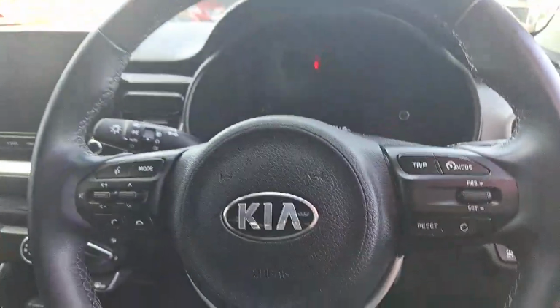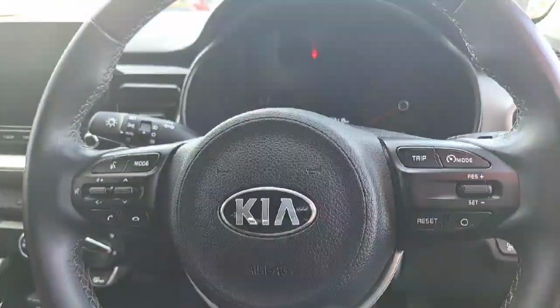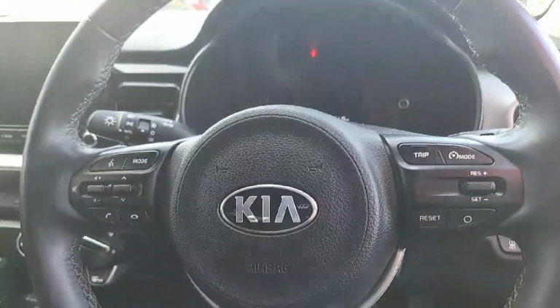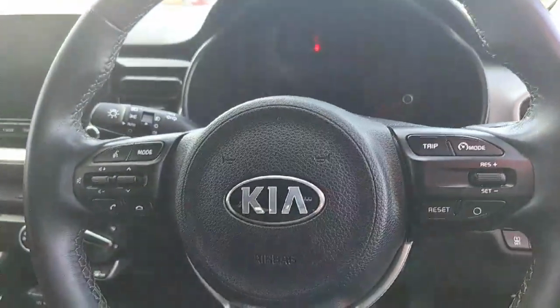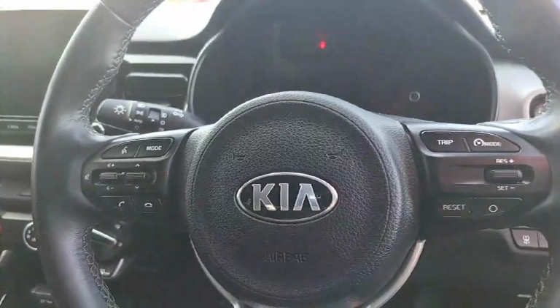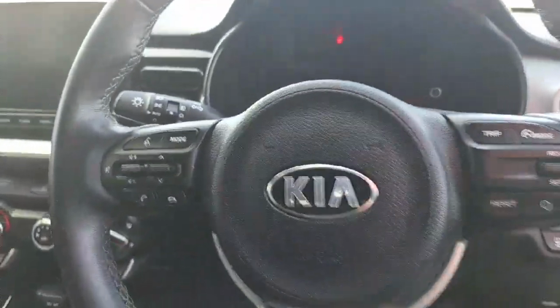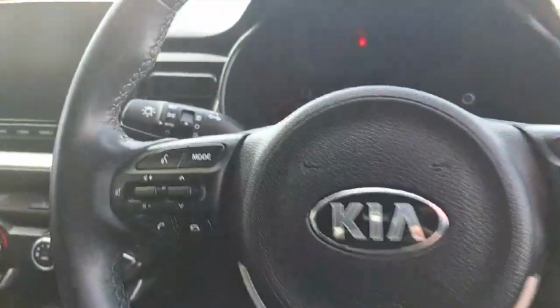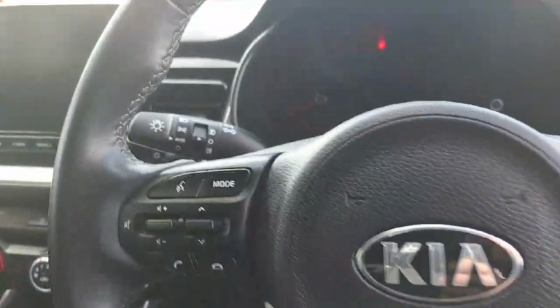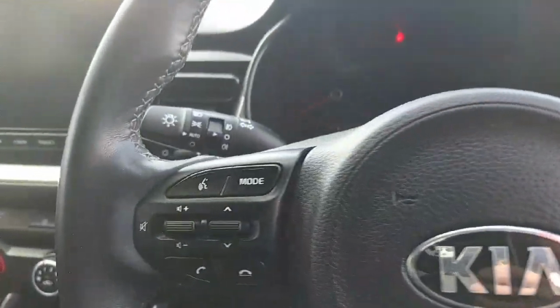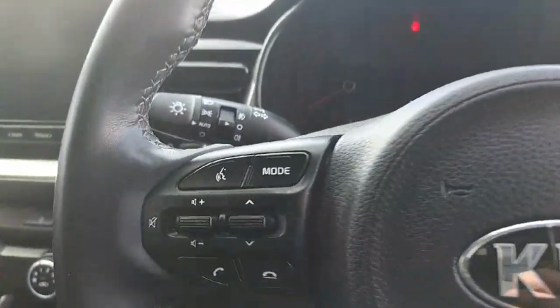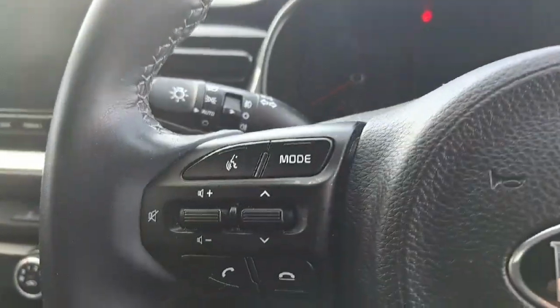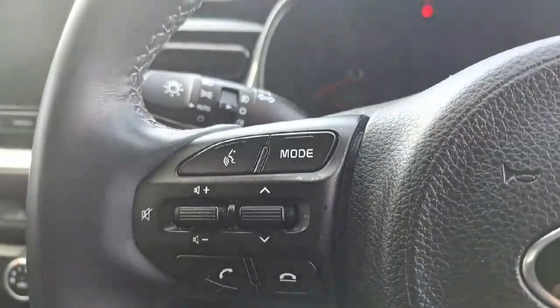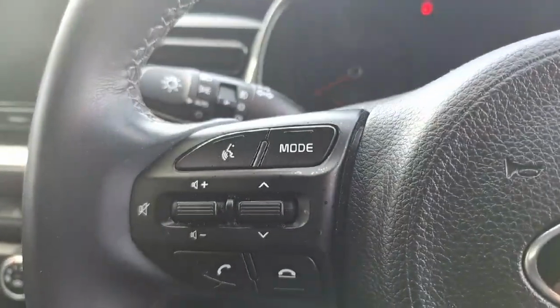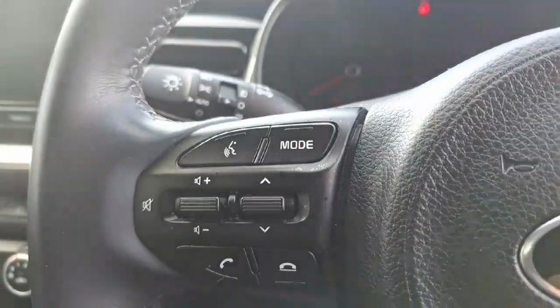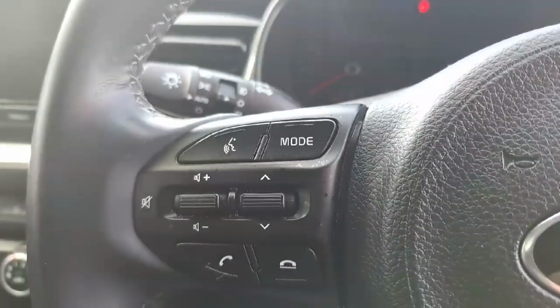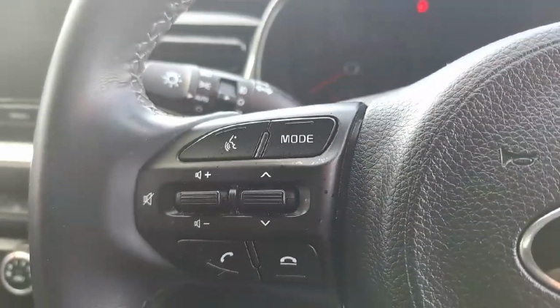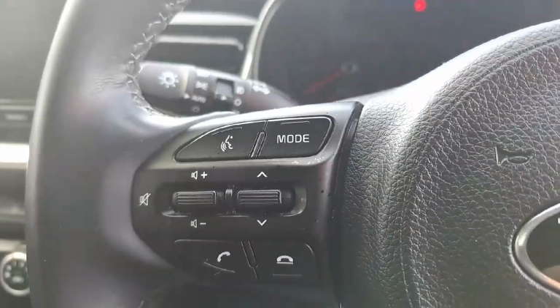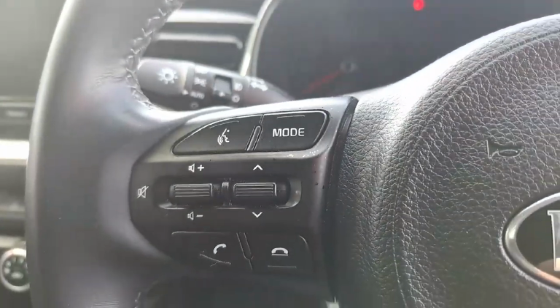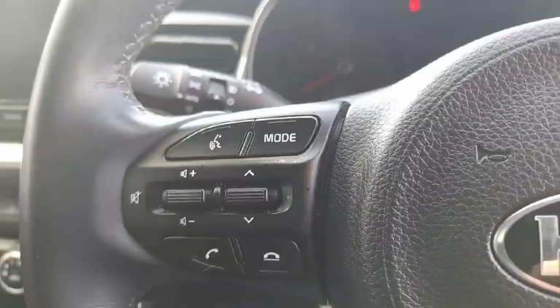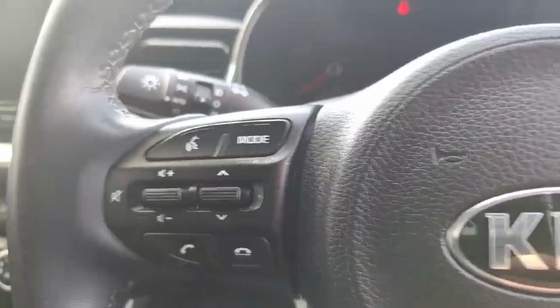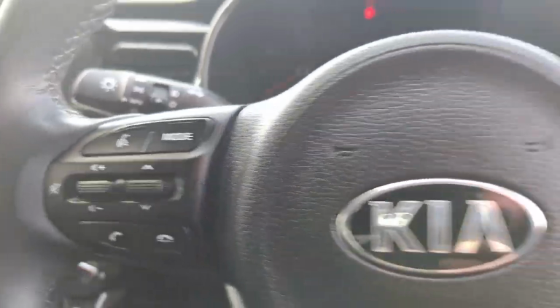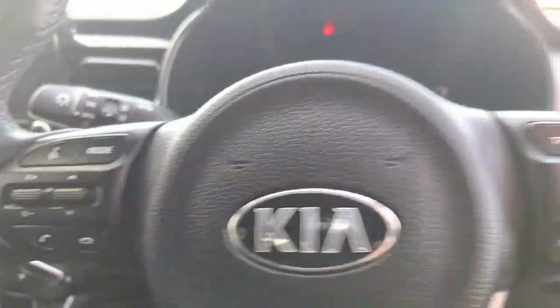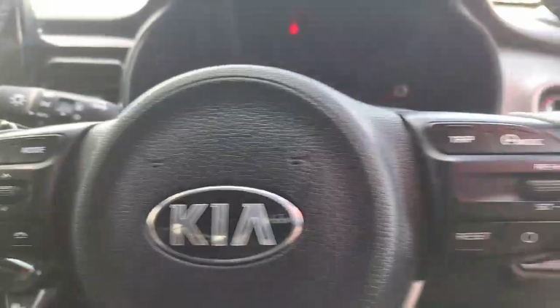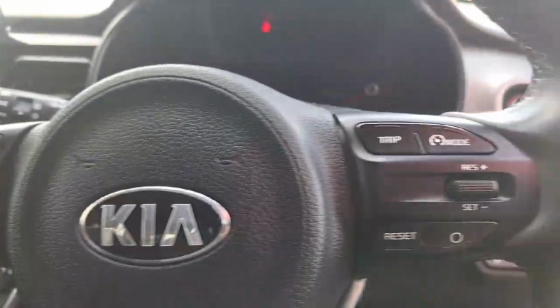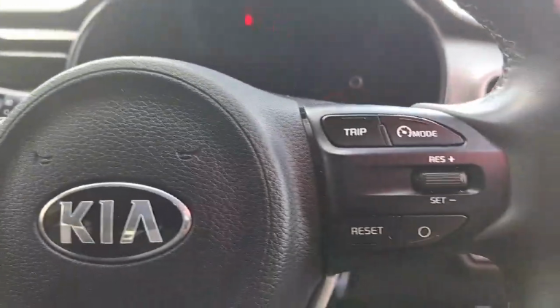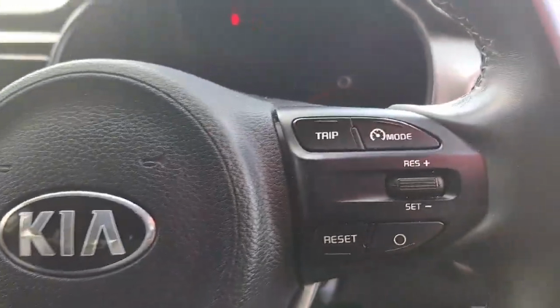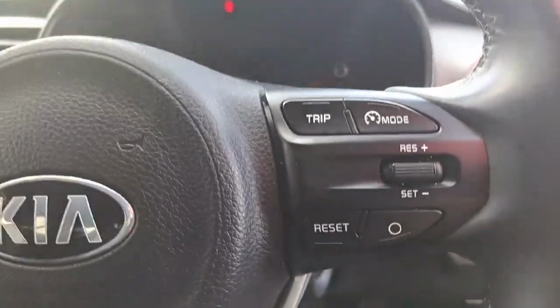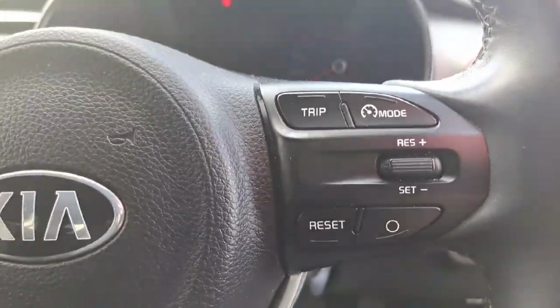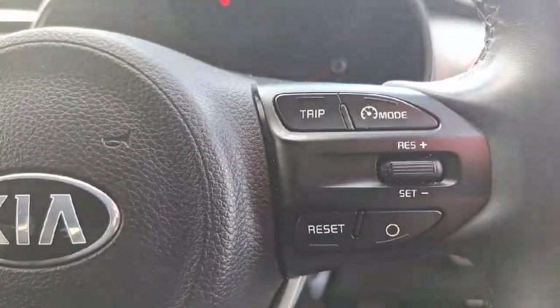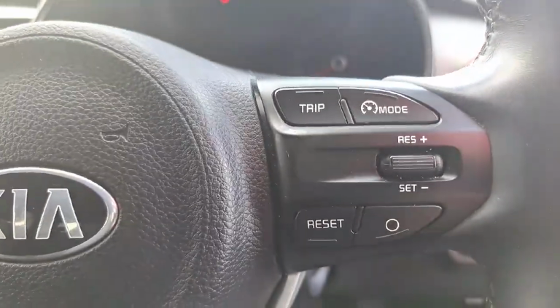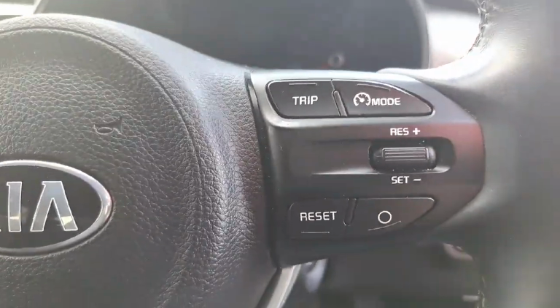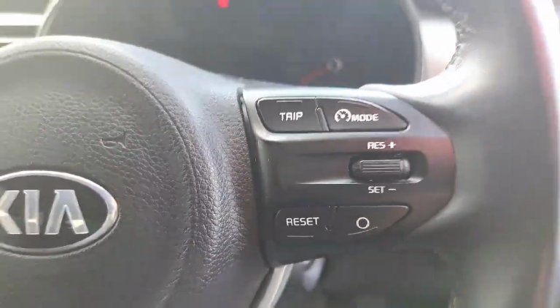Multifunction steering wheel with hands free and radio controls on the left and your cruise control on the right.